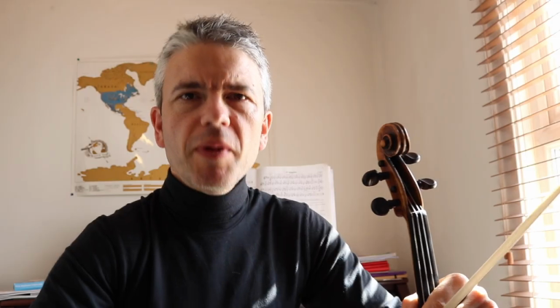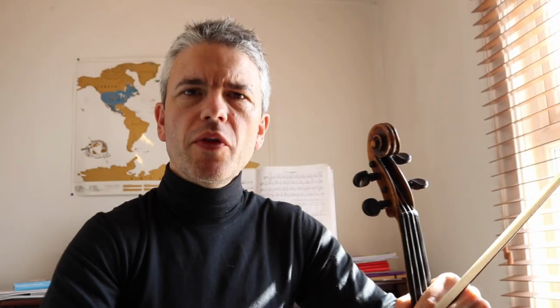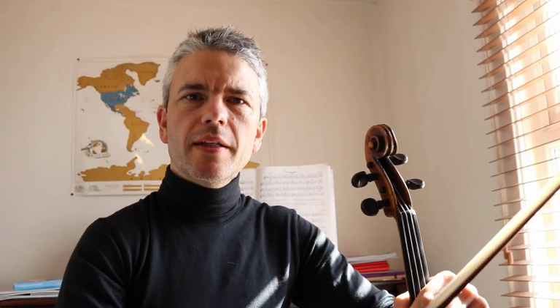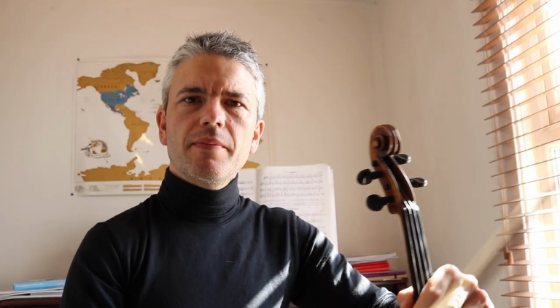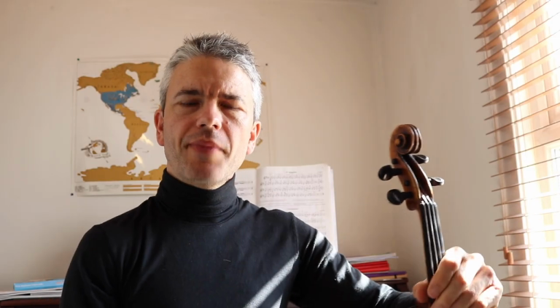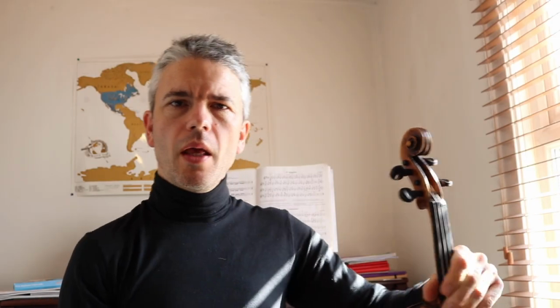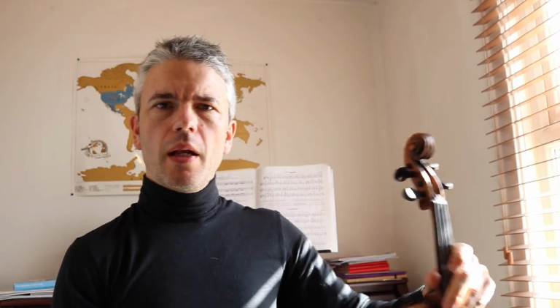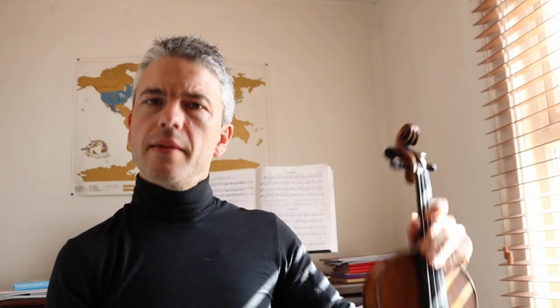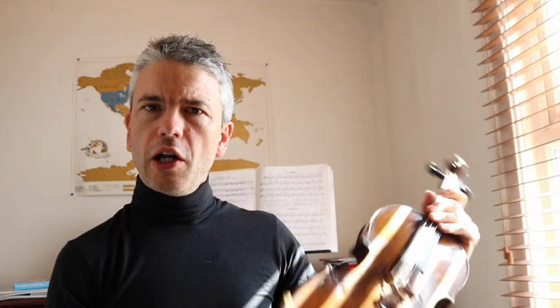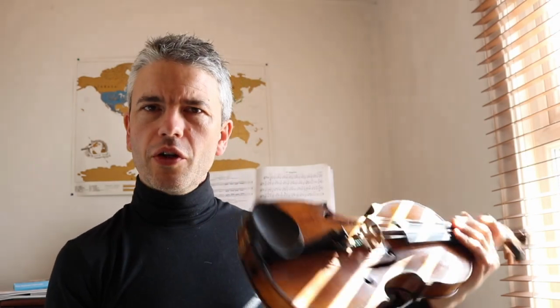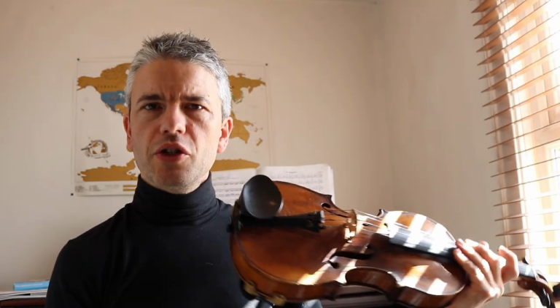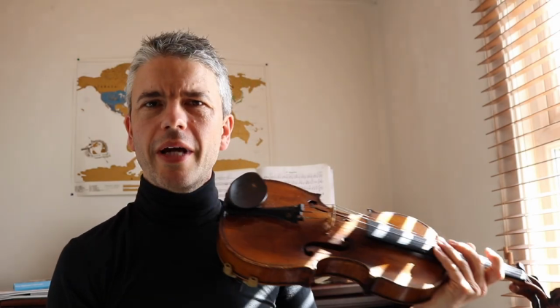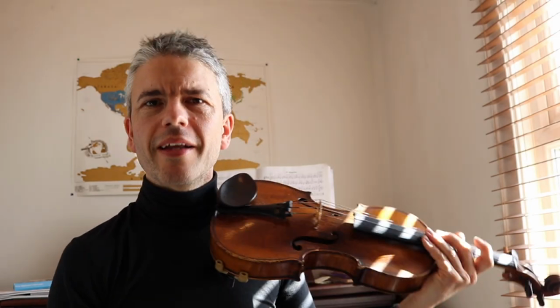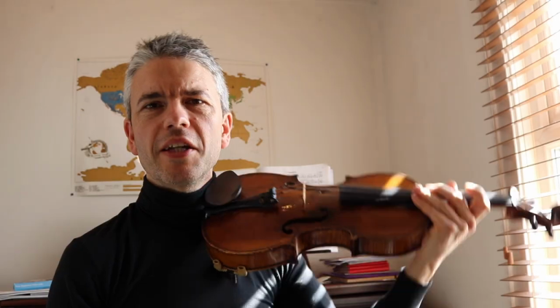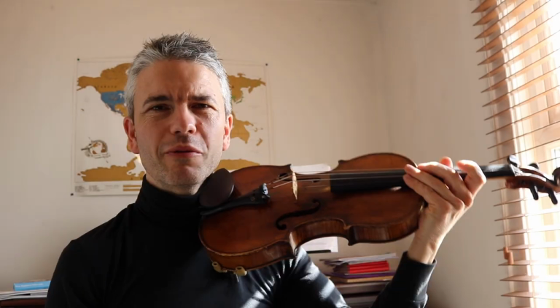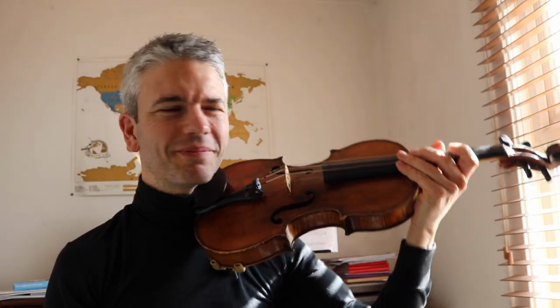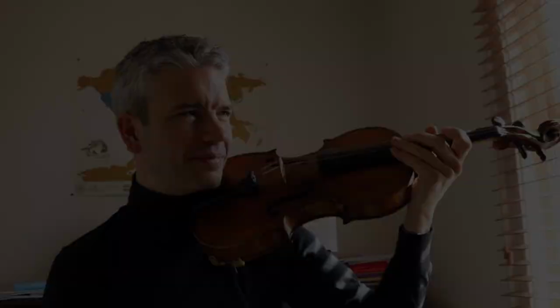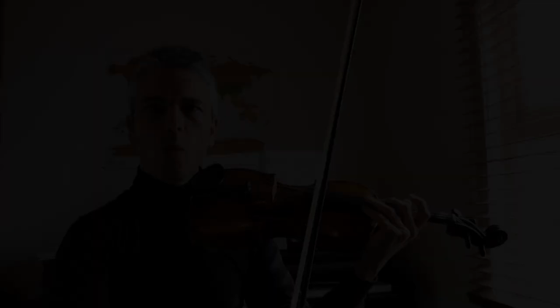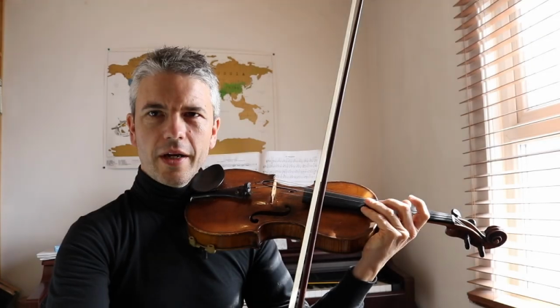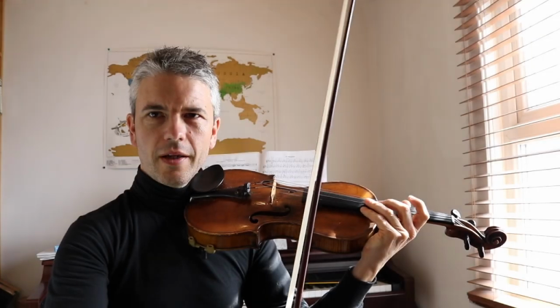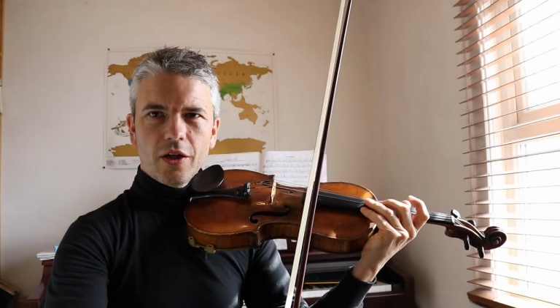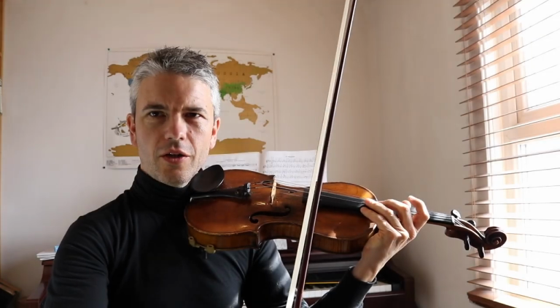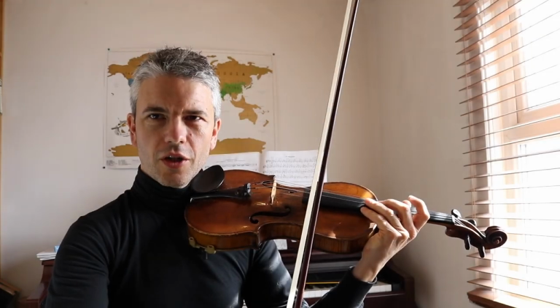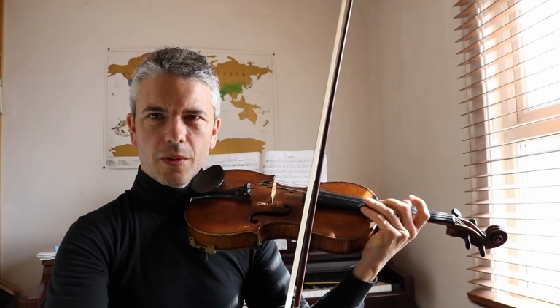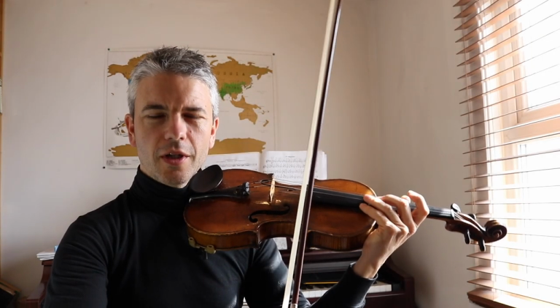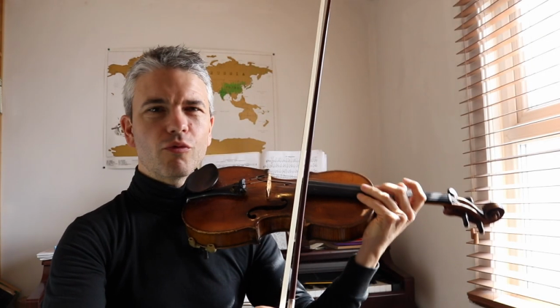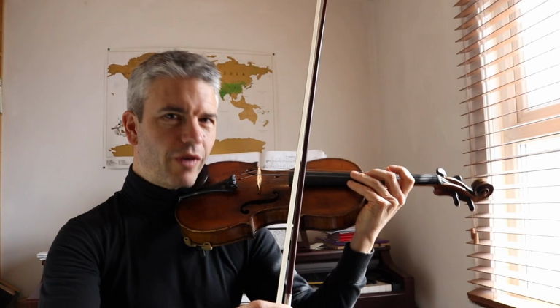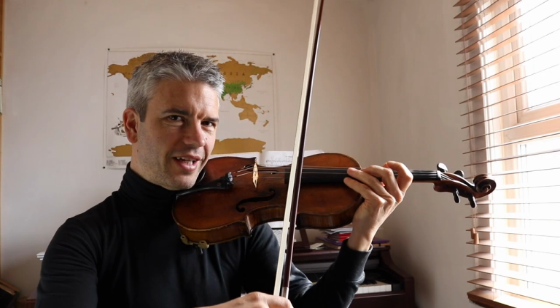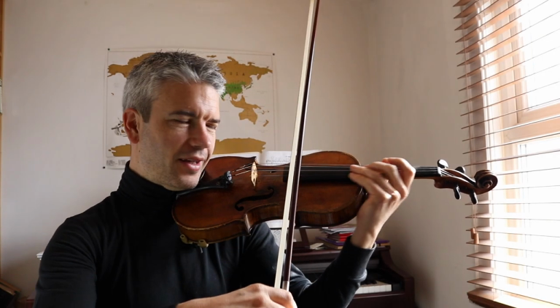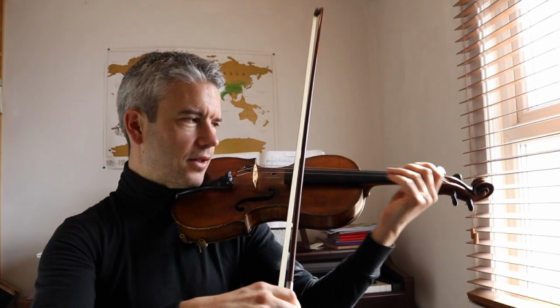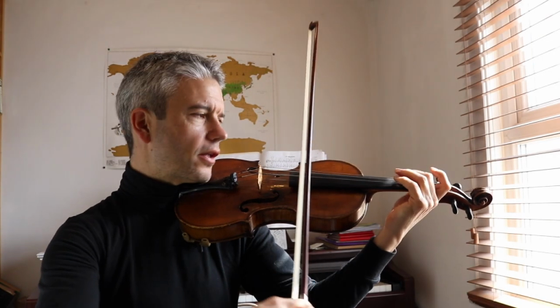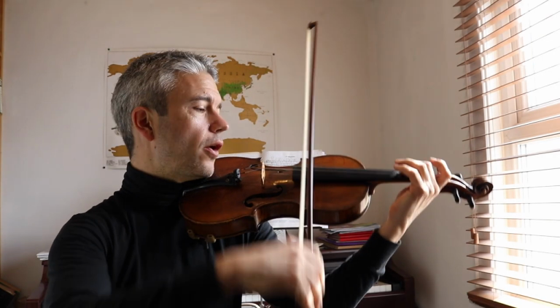But before that let's sing along to Andantino. One, two, ready, go!